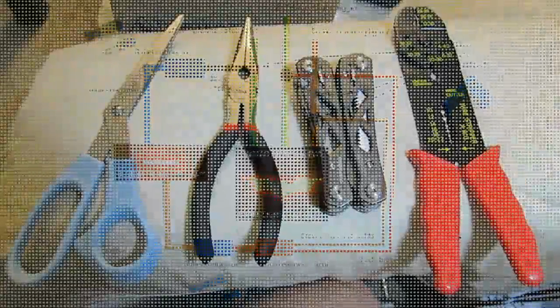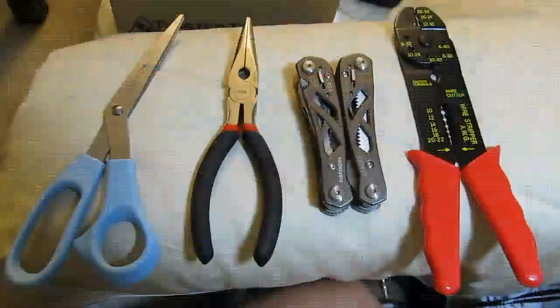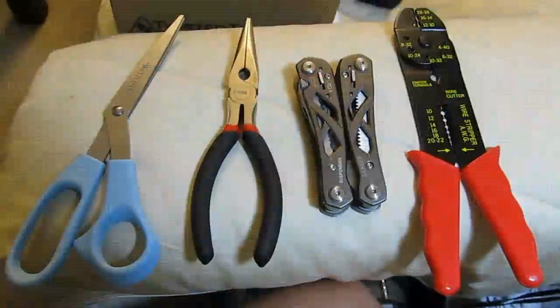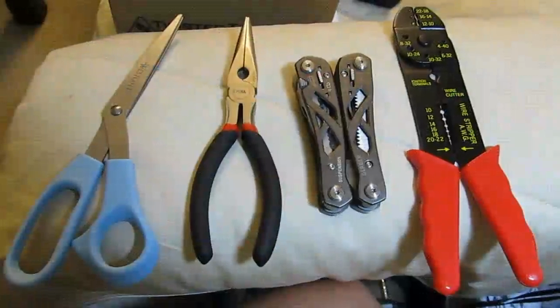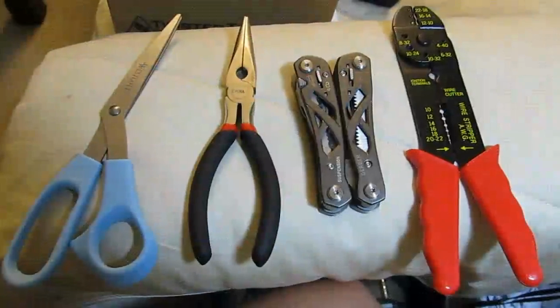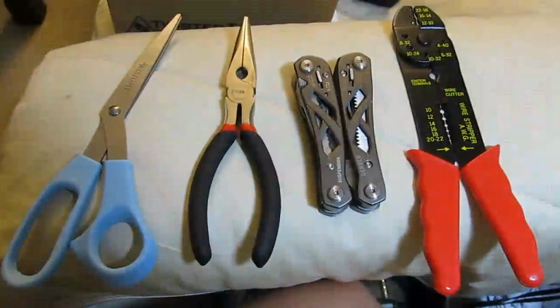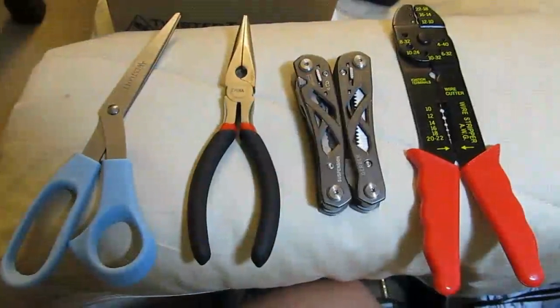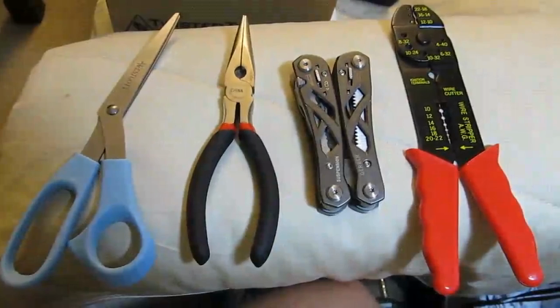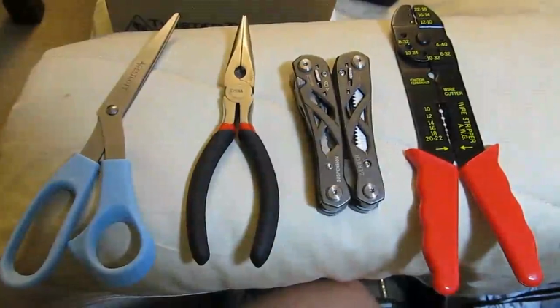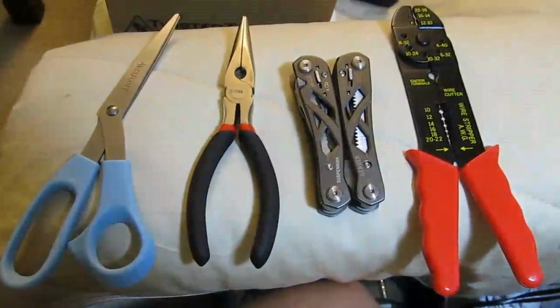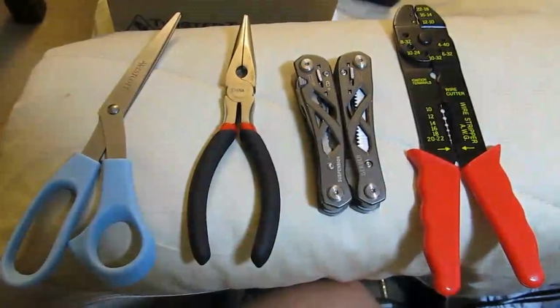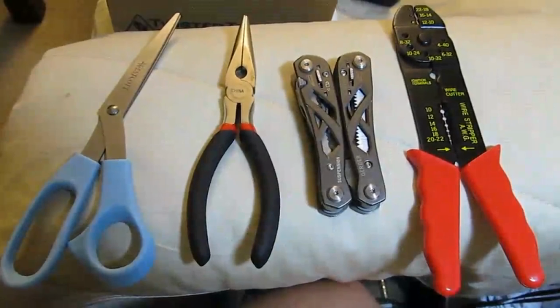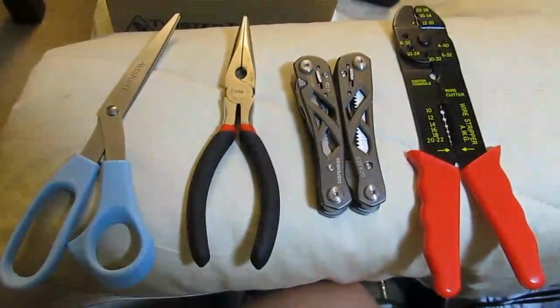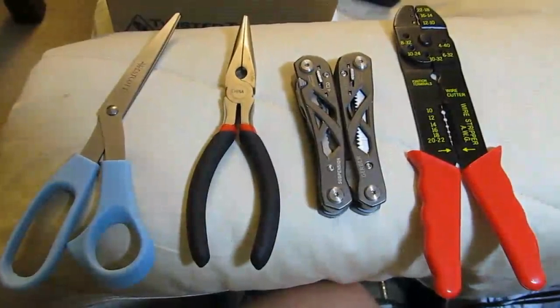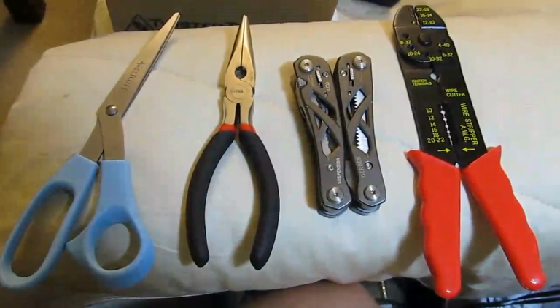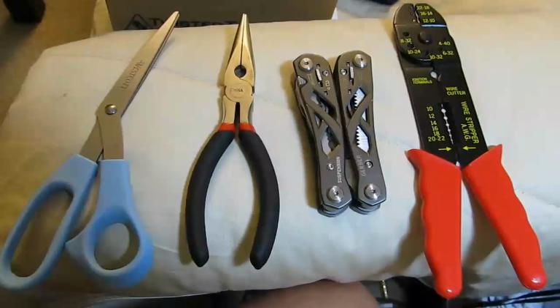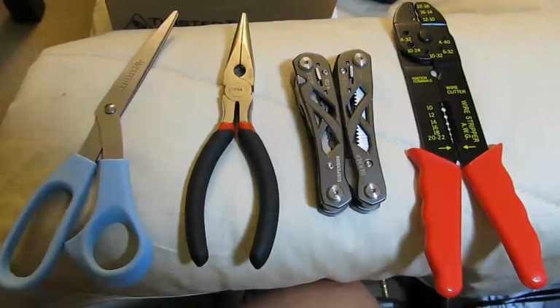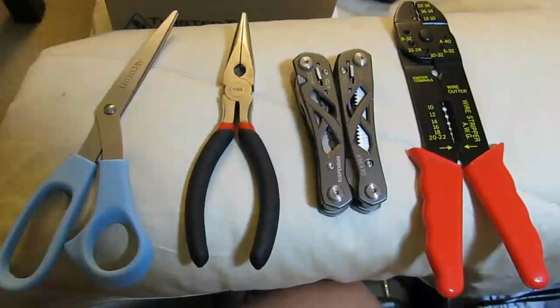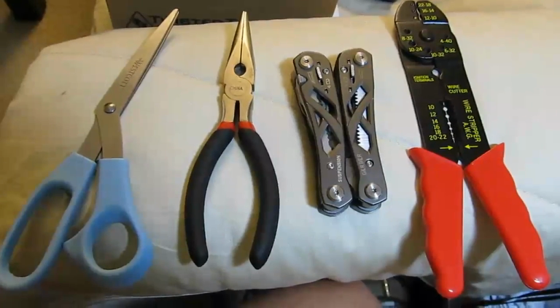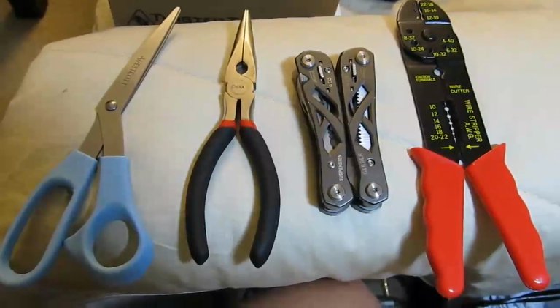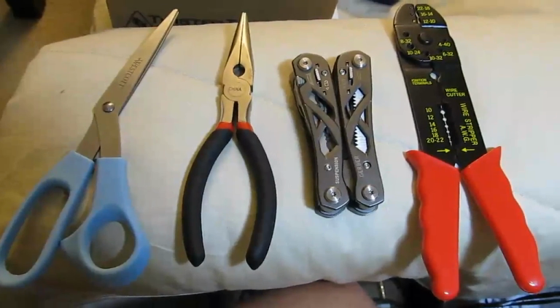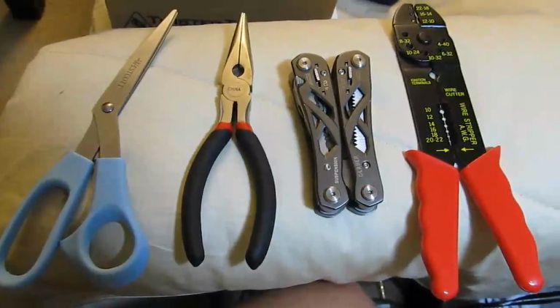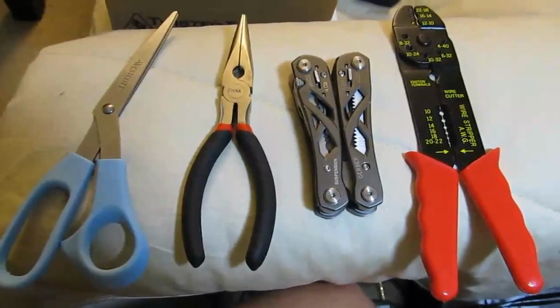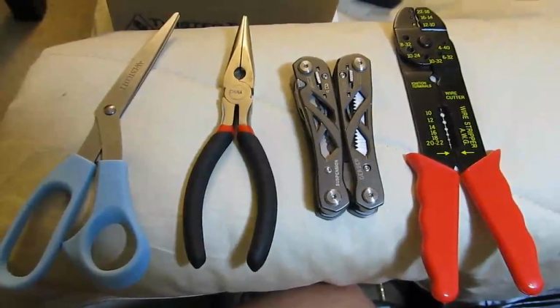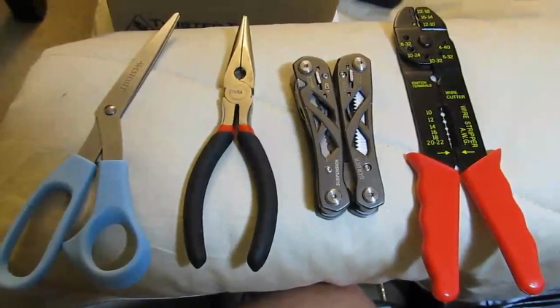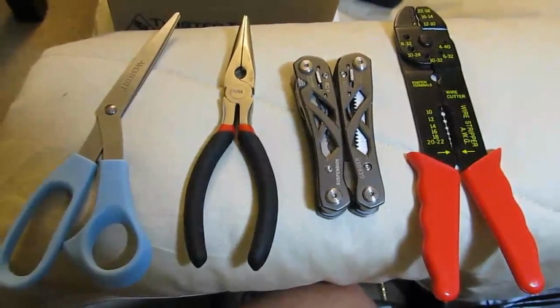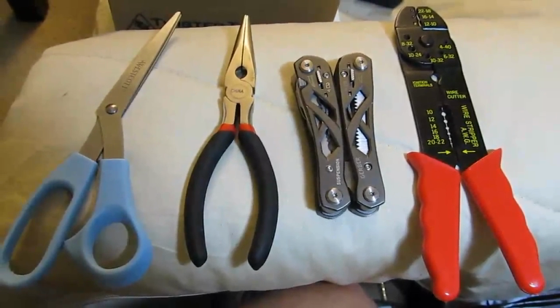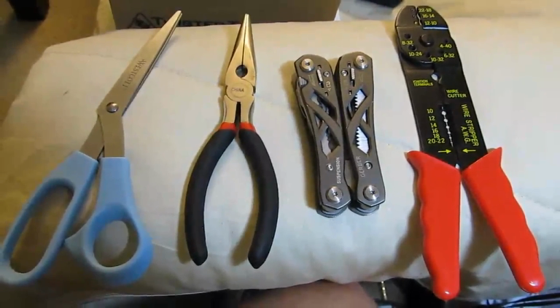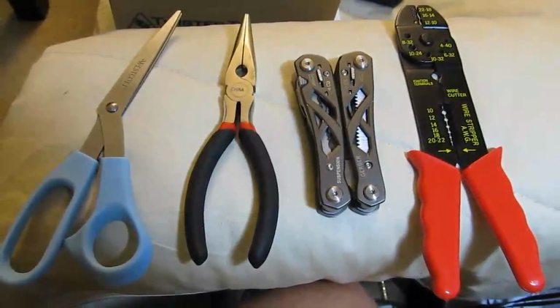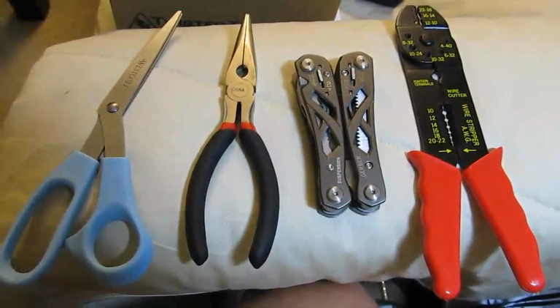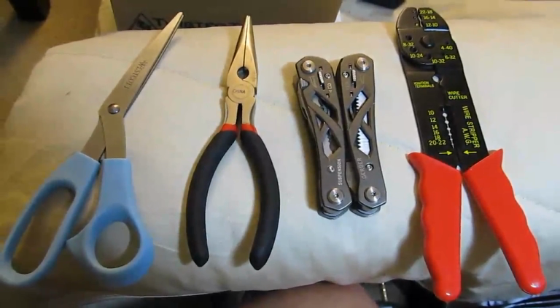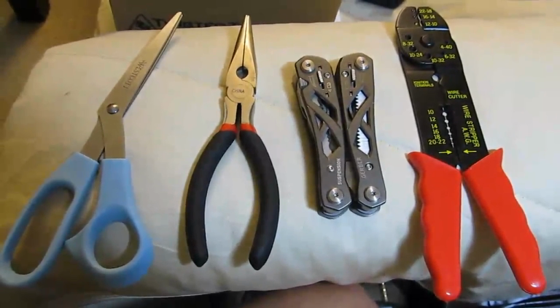Useful tools: scissors, needle nose pliers, multi-tool, and a wire crimper.